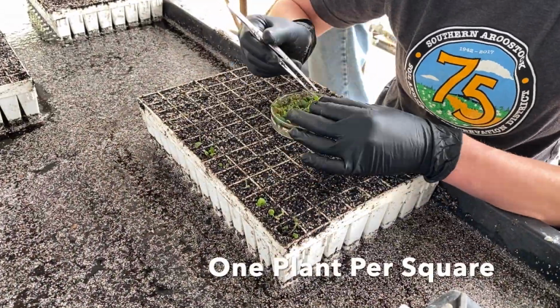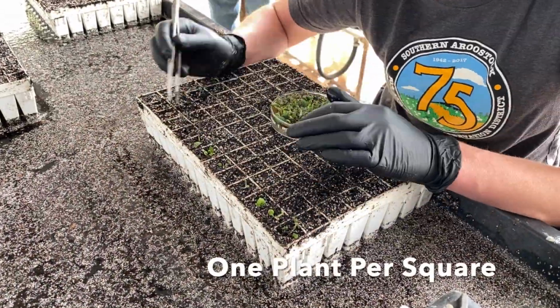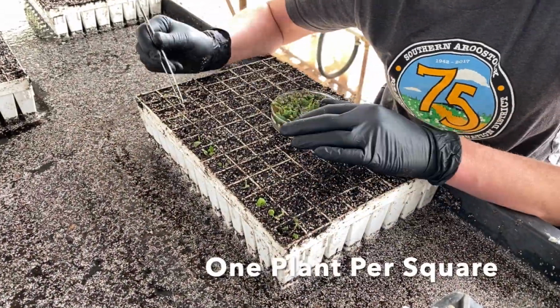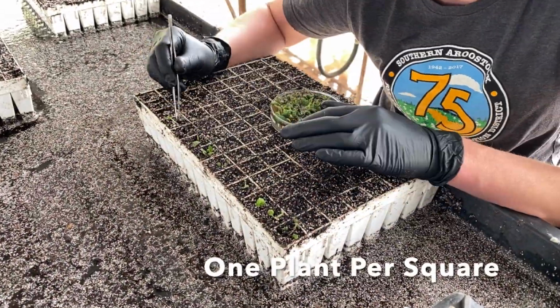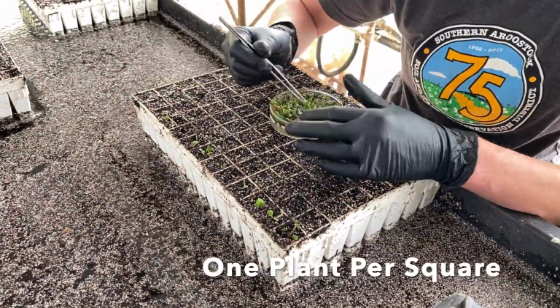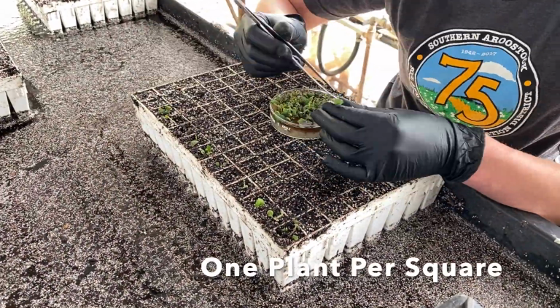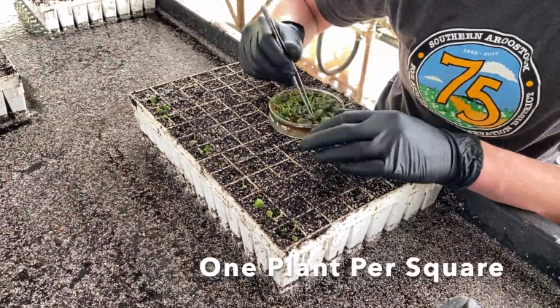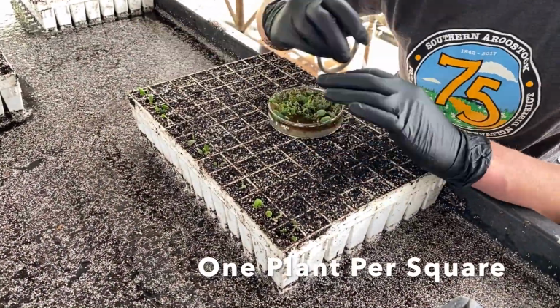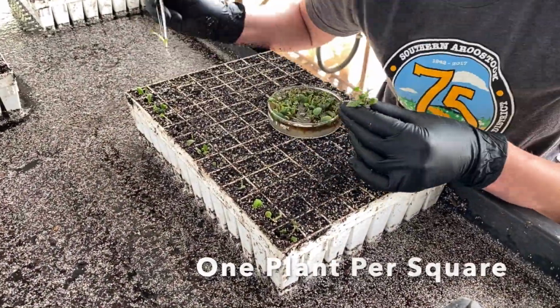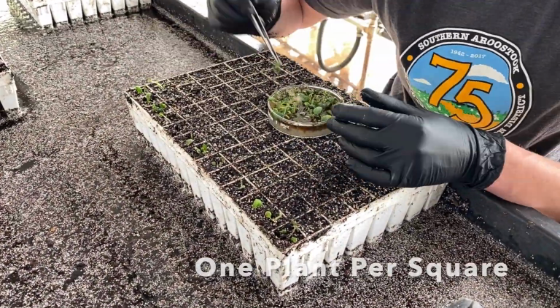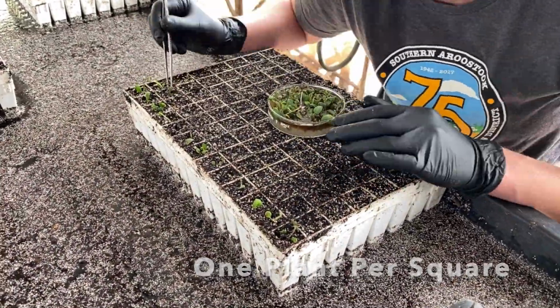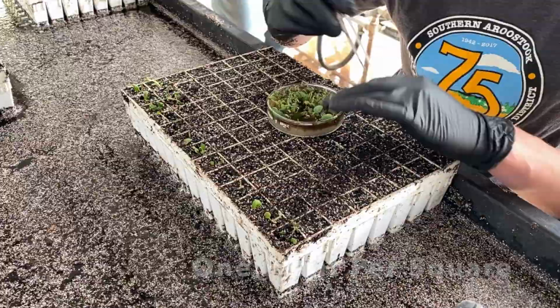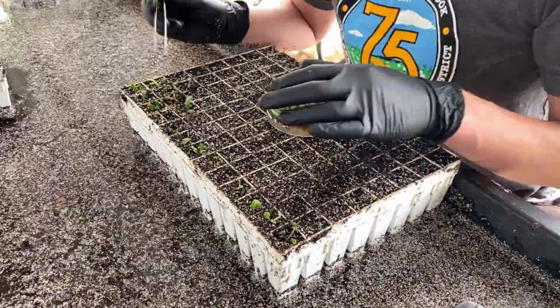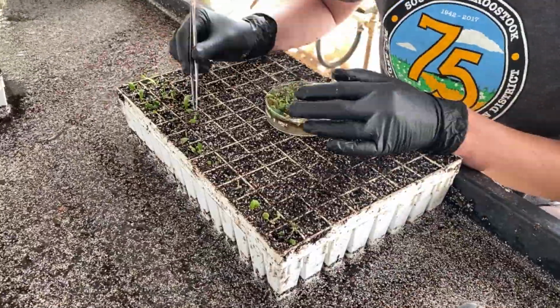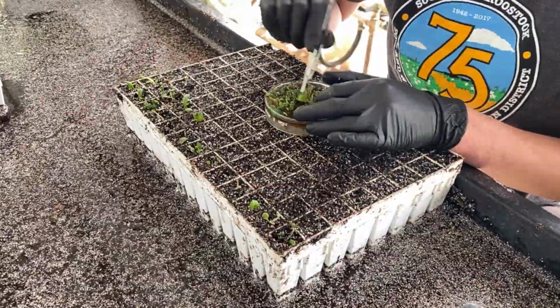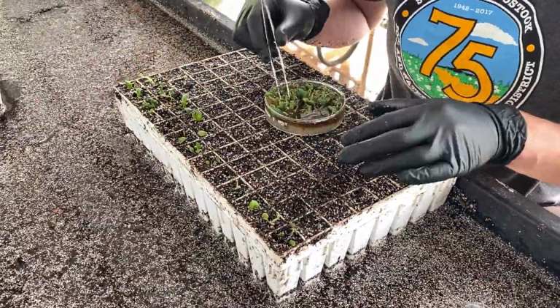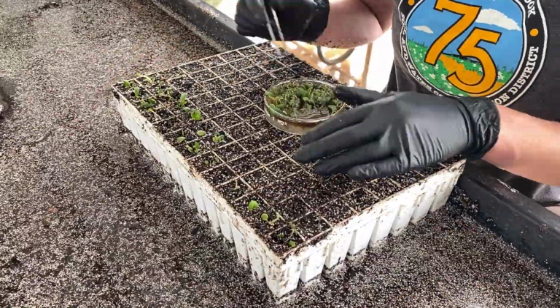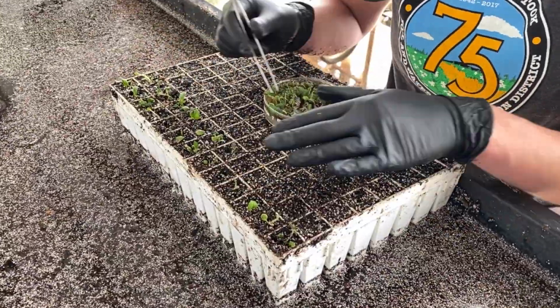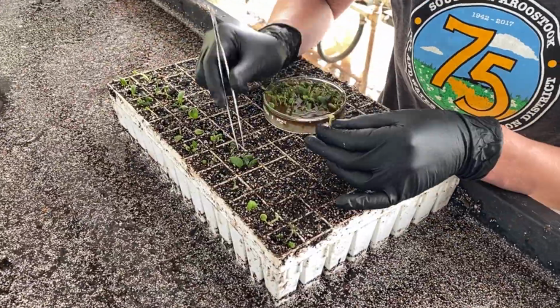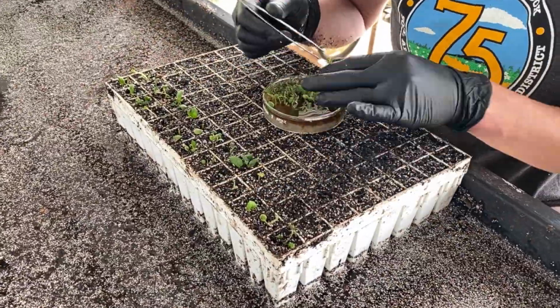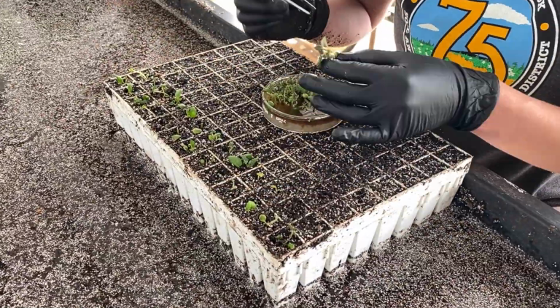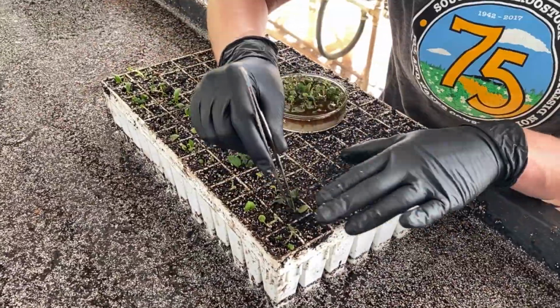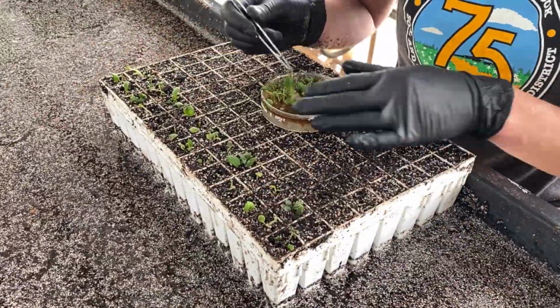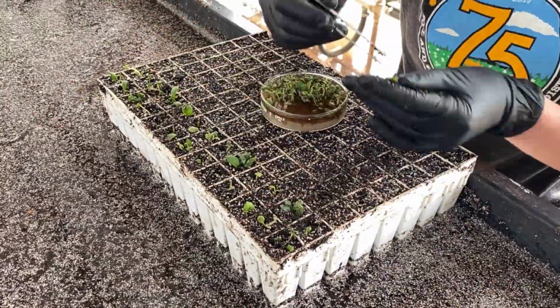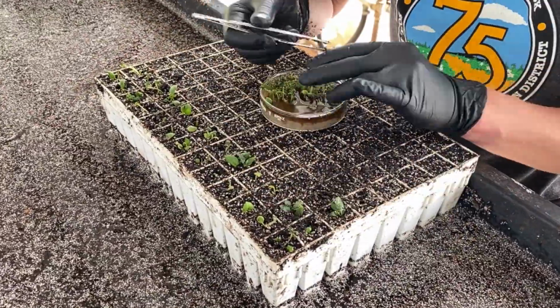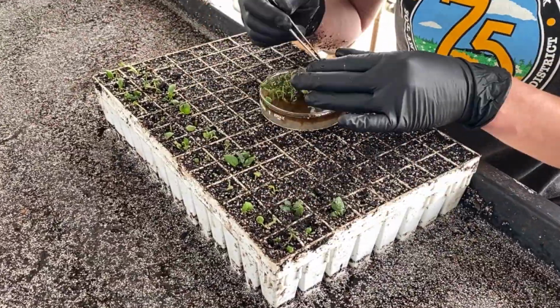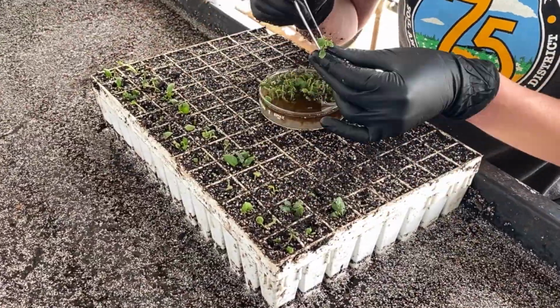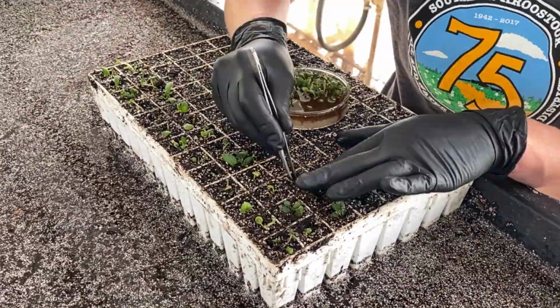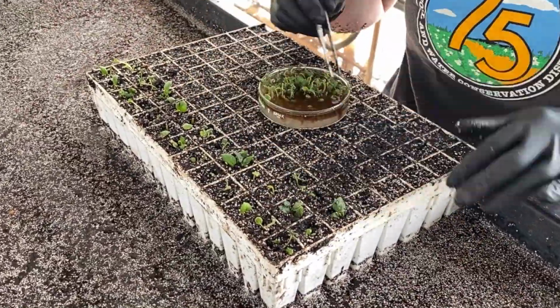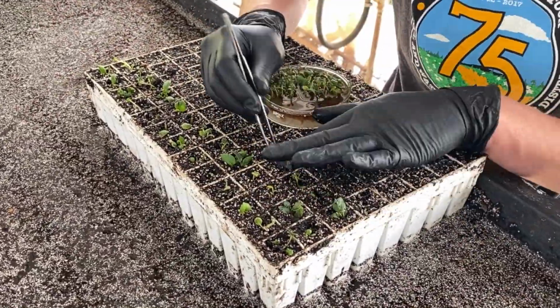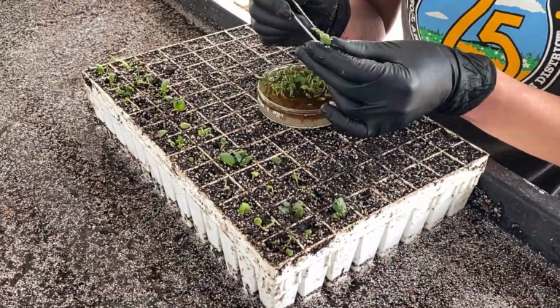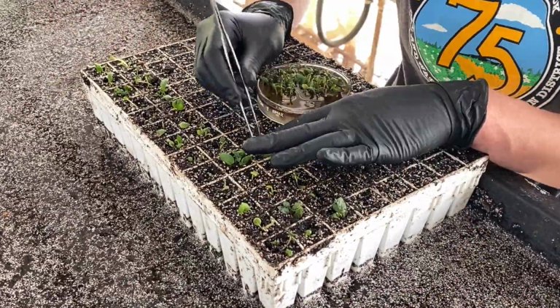Once the plant populations are sufficient, the potato plants are taken into the greenhouse, where they are planted into flats containing a germinating mix.